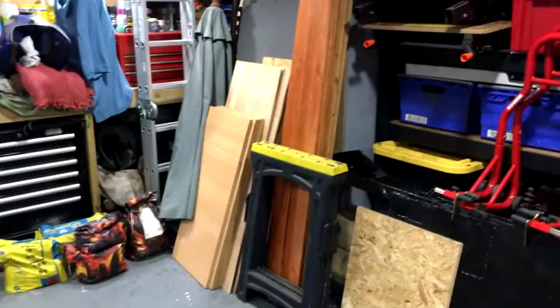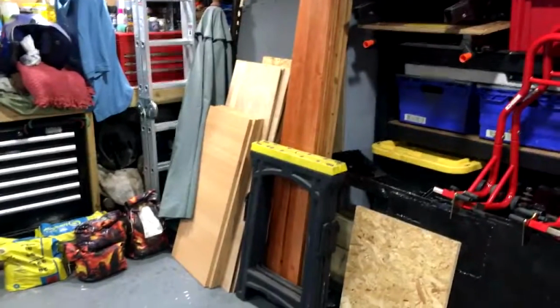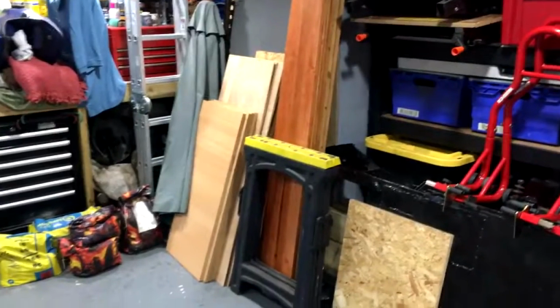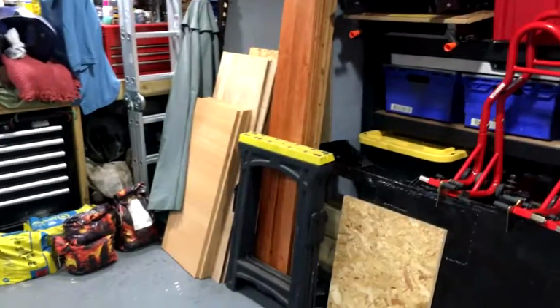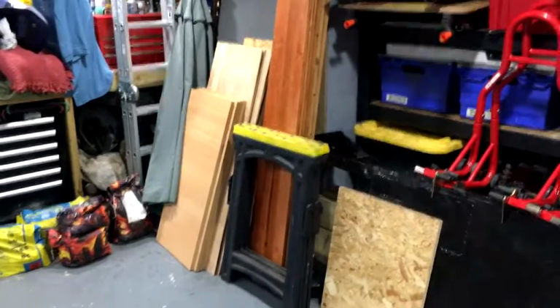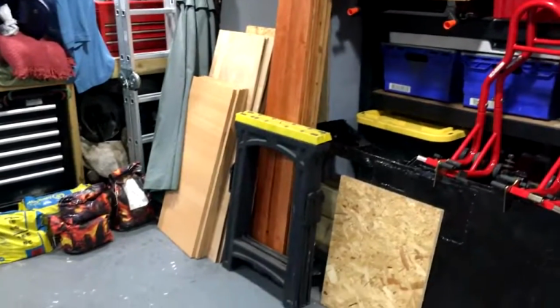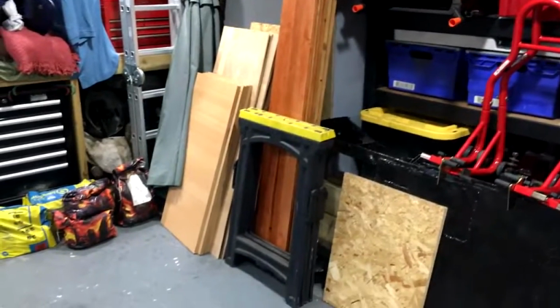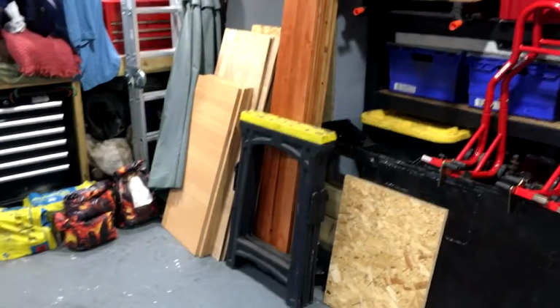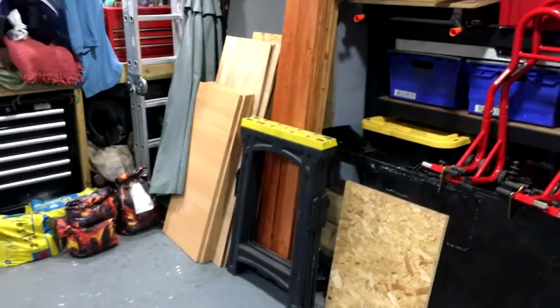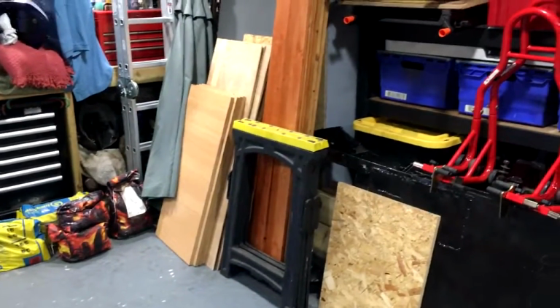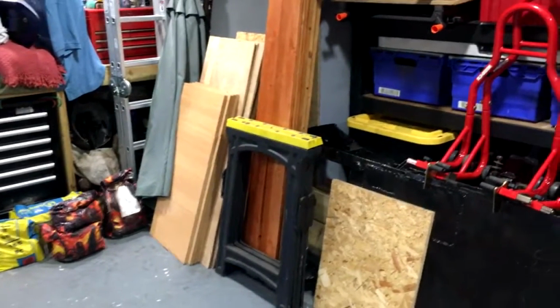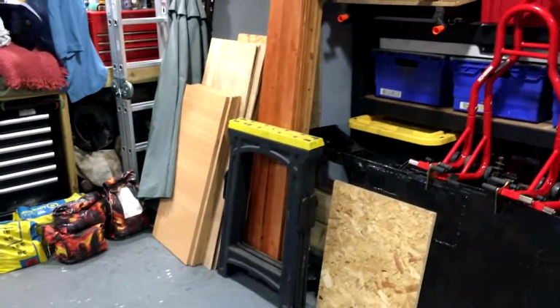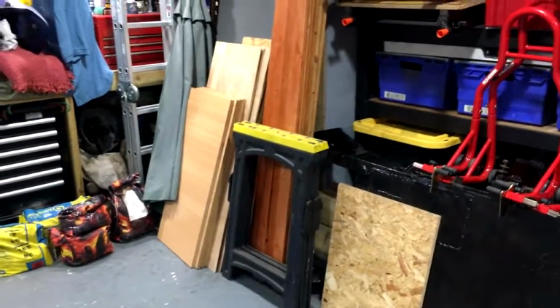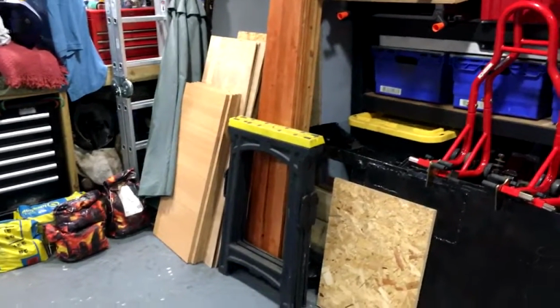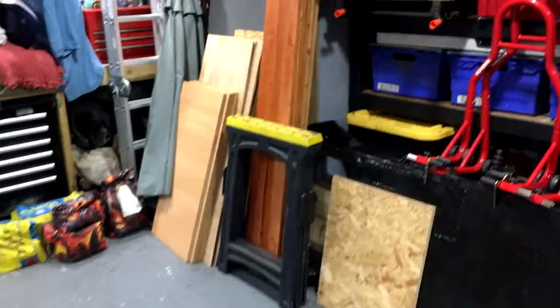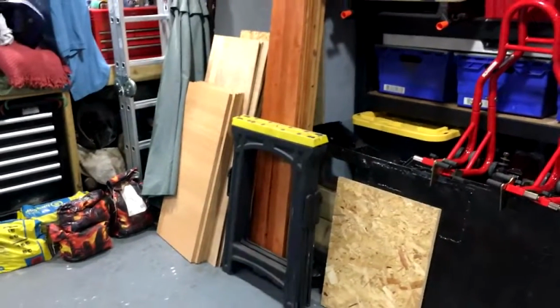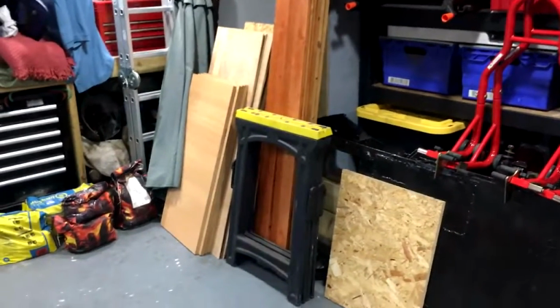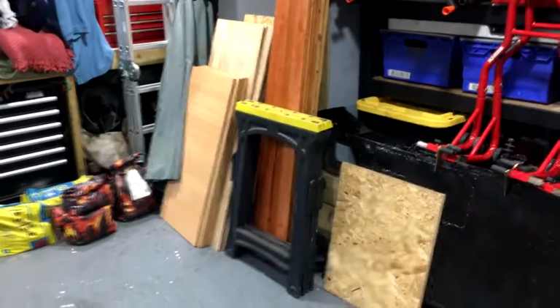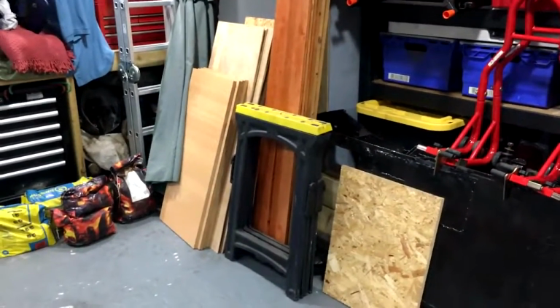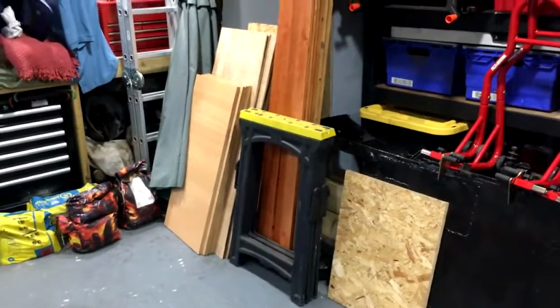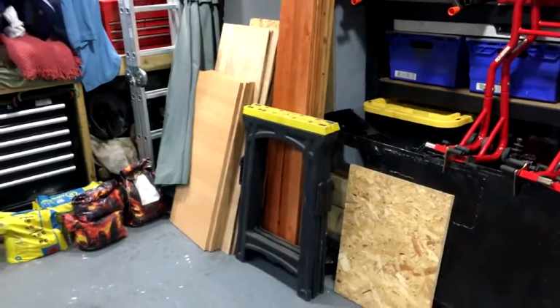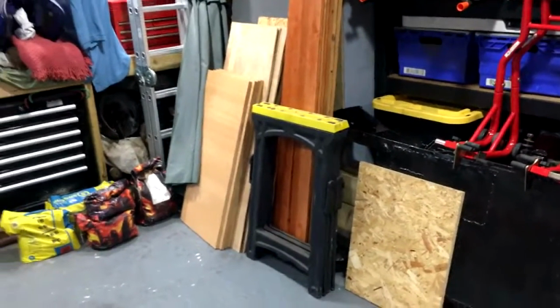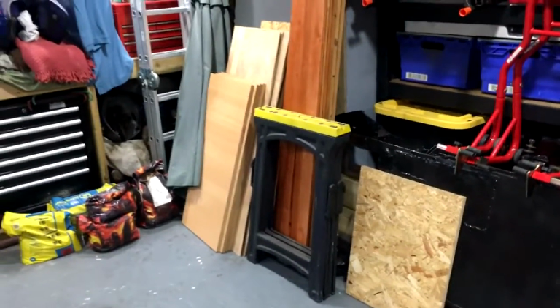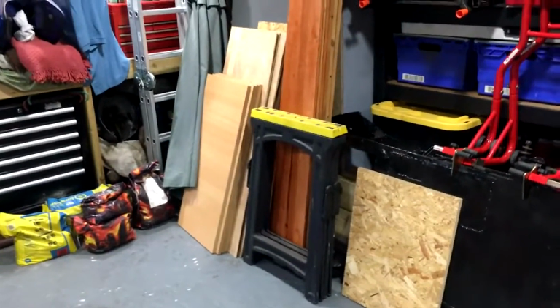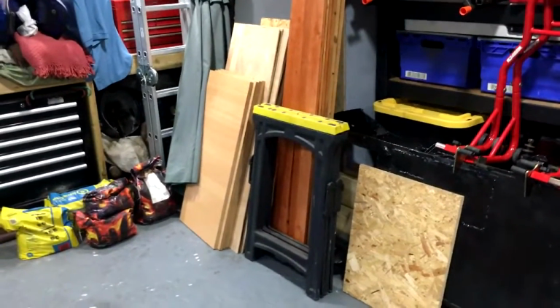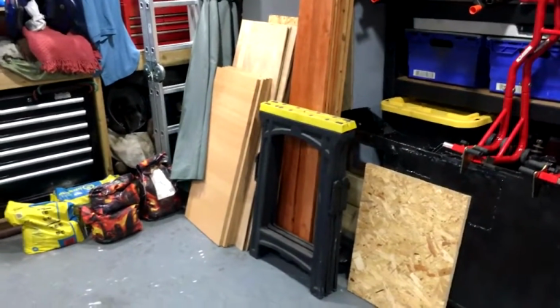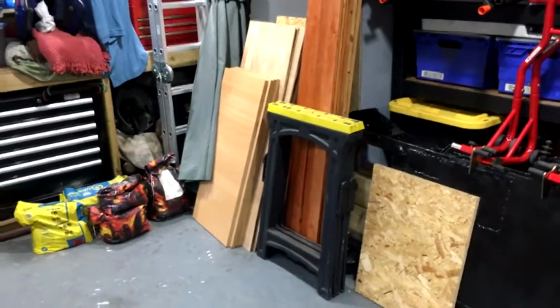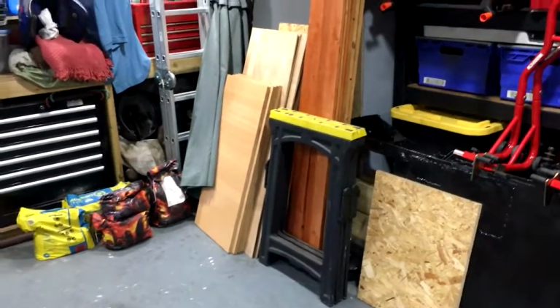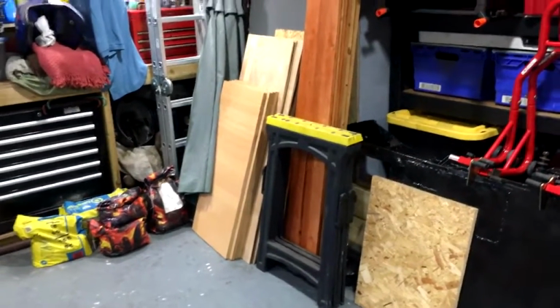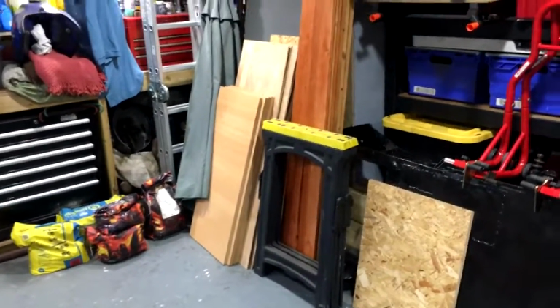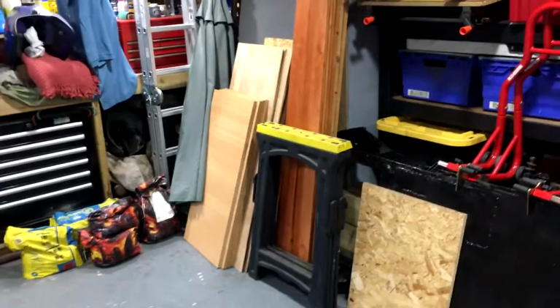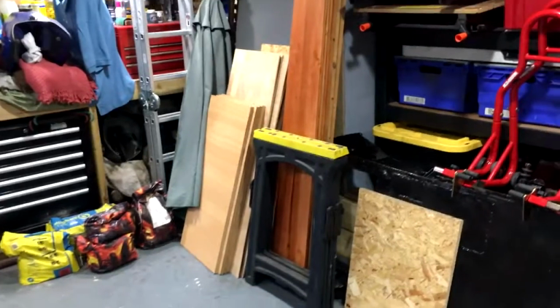So the shed is looking tidier, but experience tells me I'm going to have difficulty getting the bikes in. That's my next task.